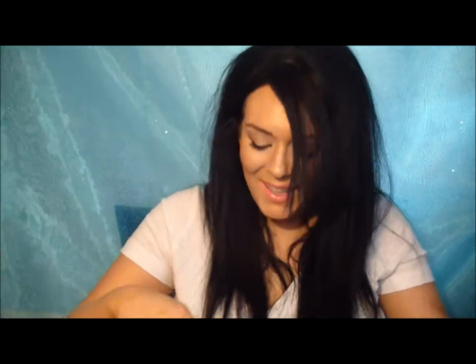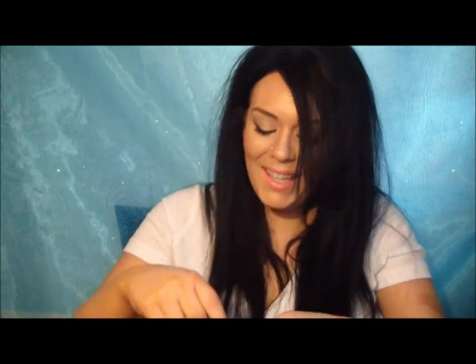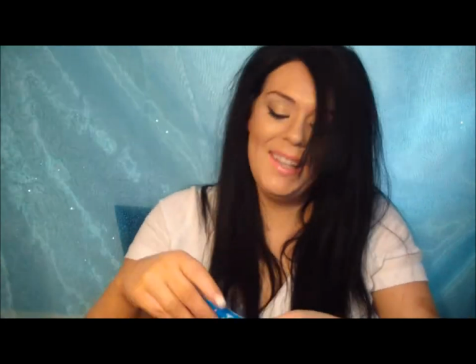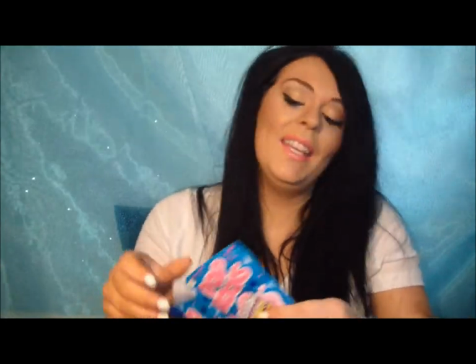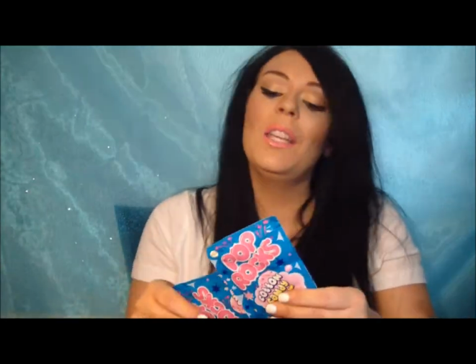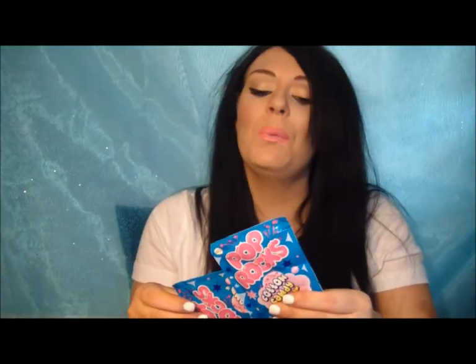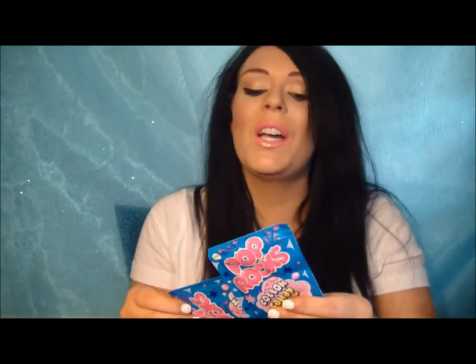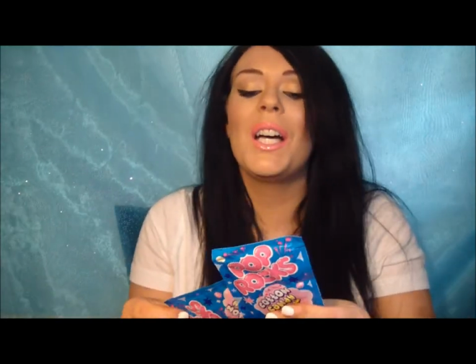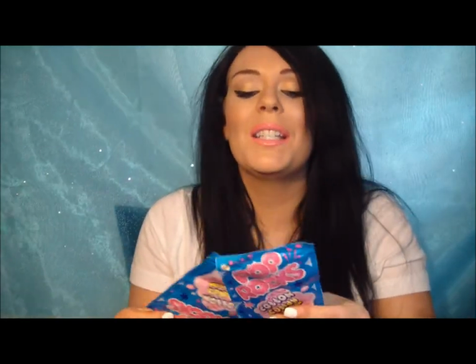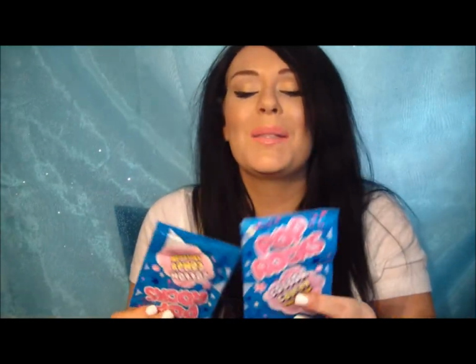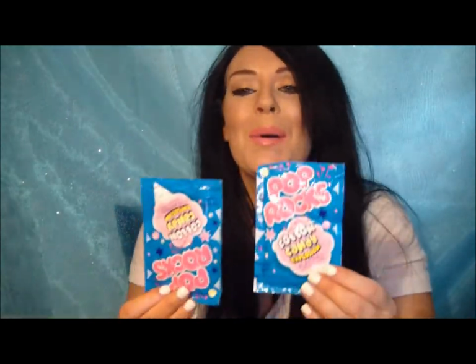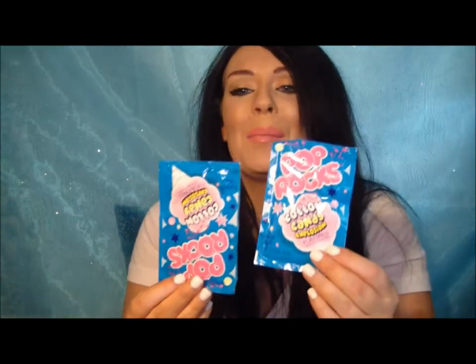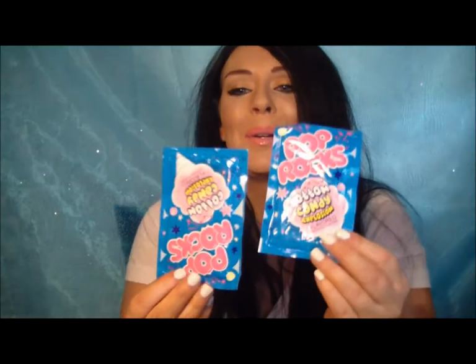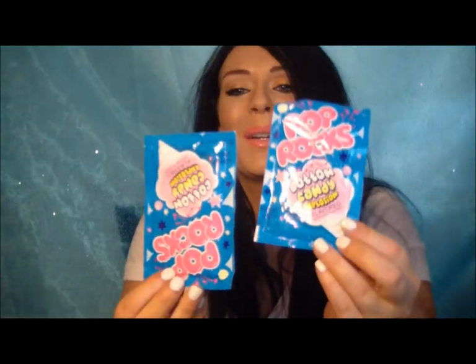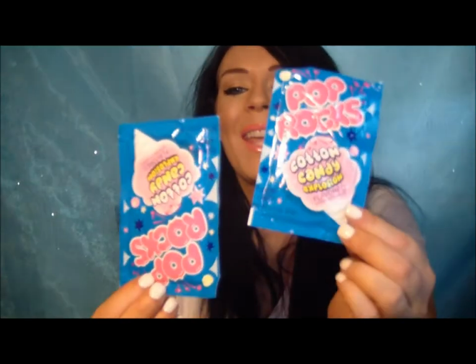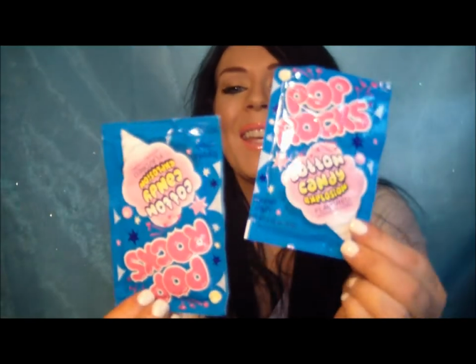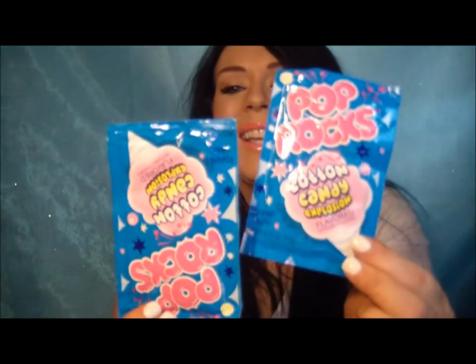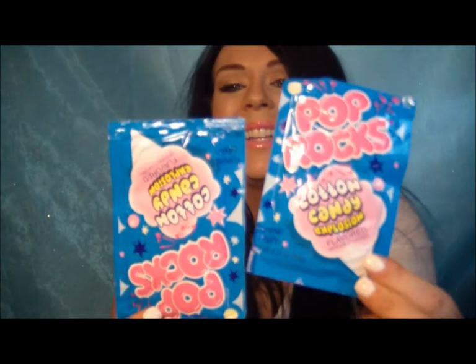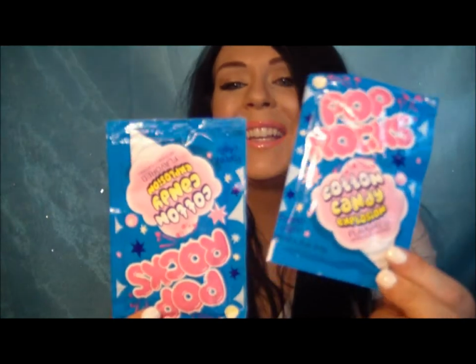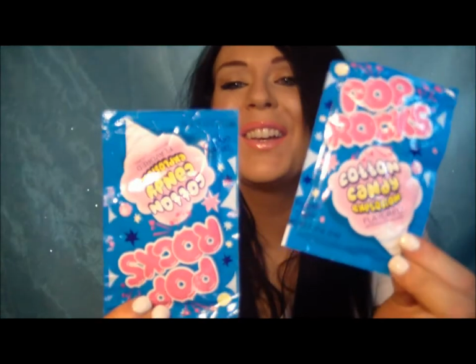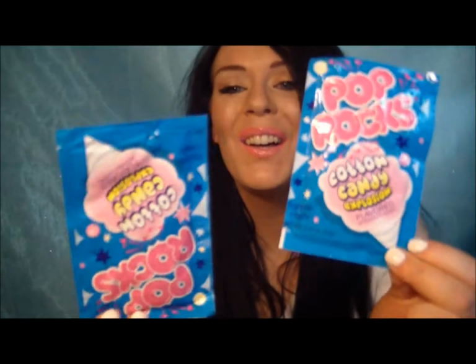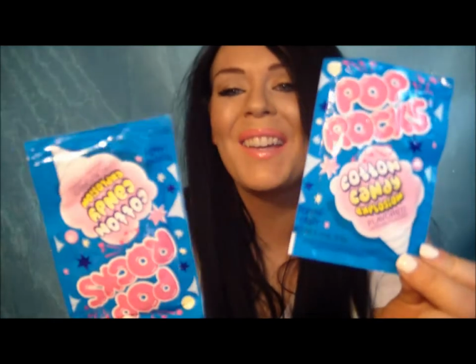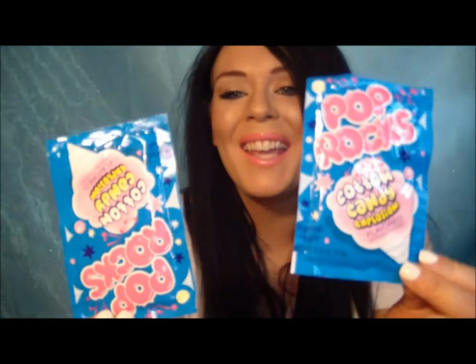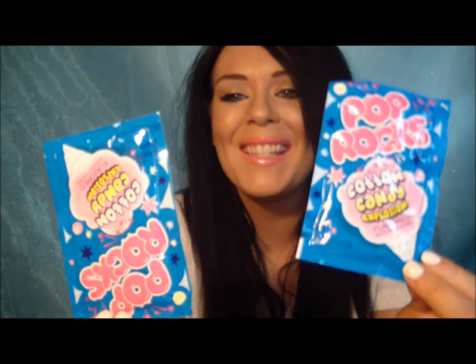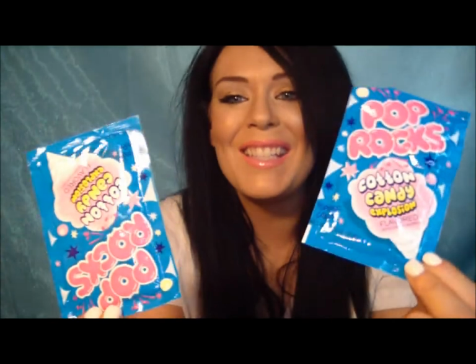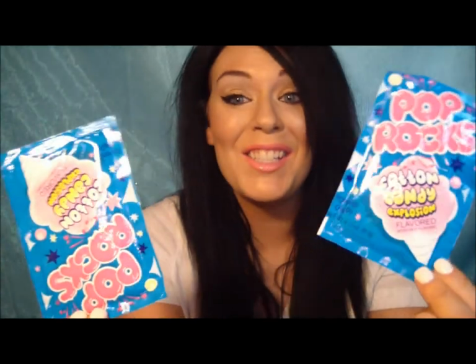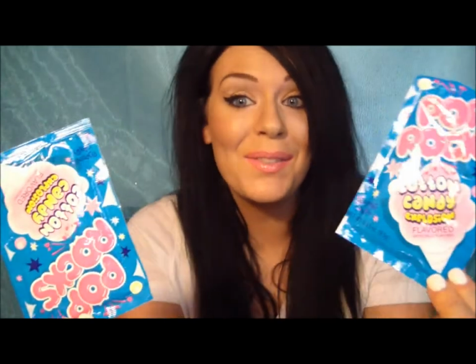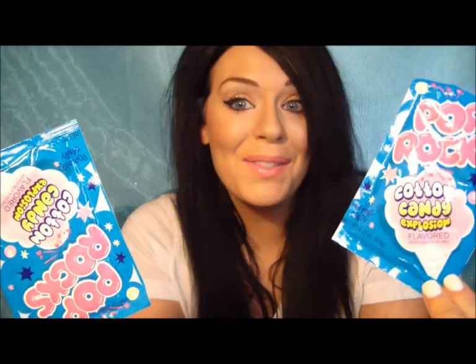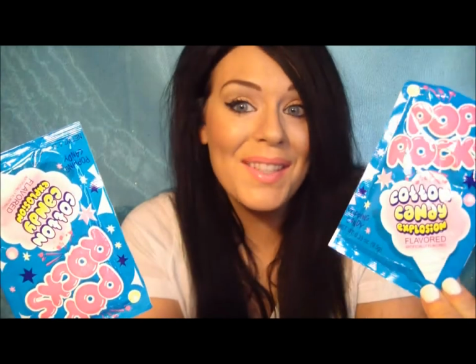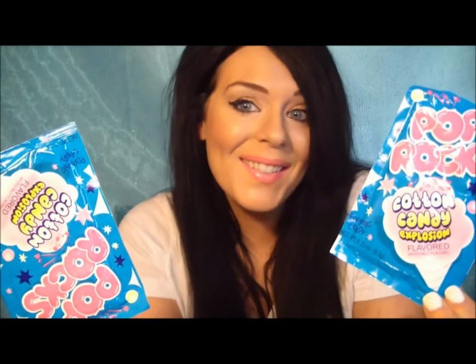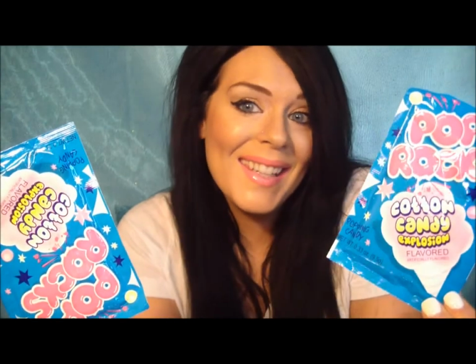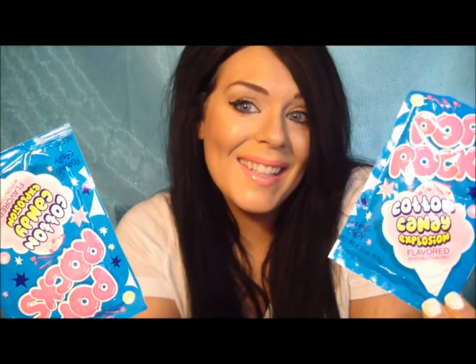Then we got some pop rock candy and cotton candy just for the fun of it.